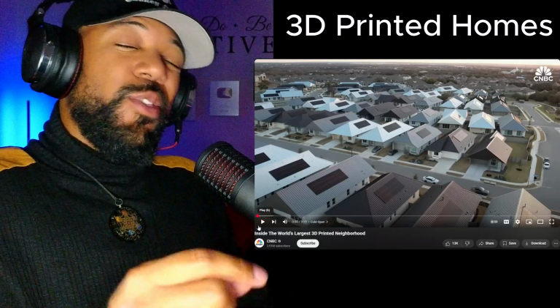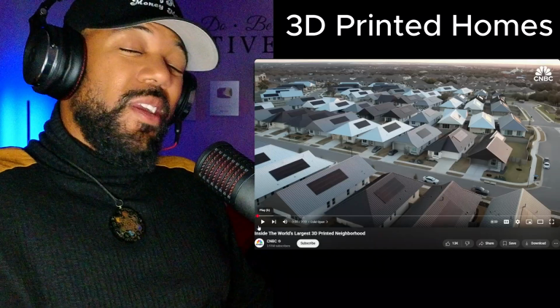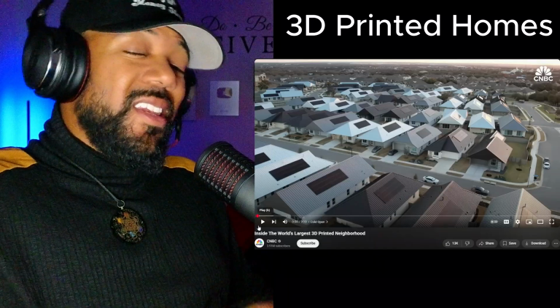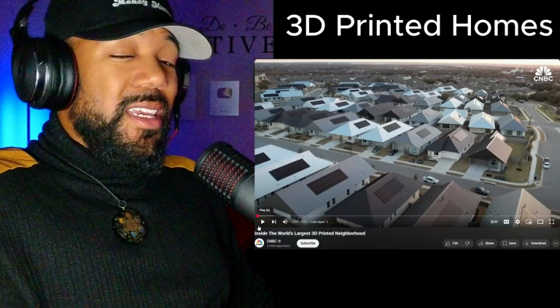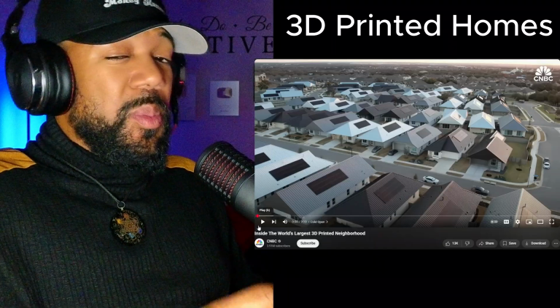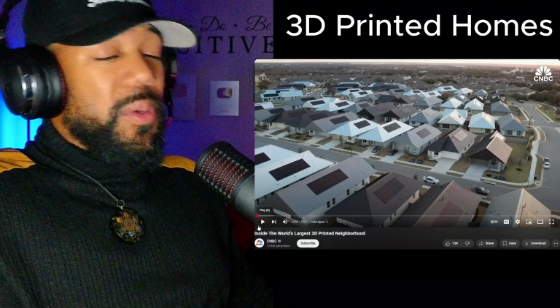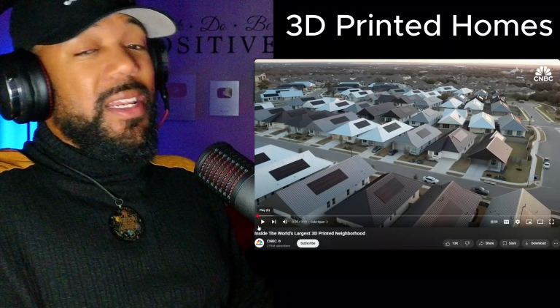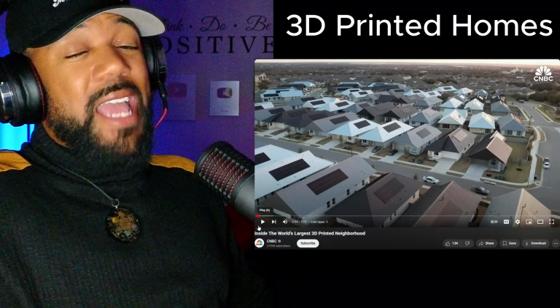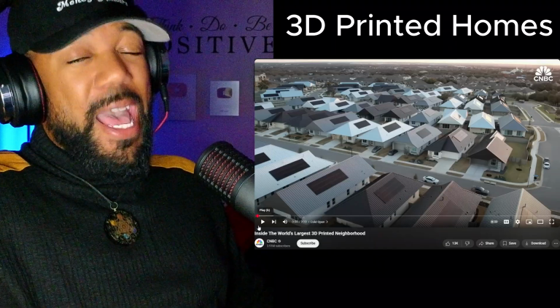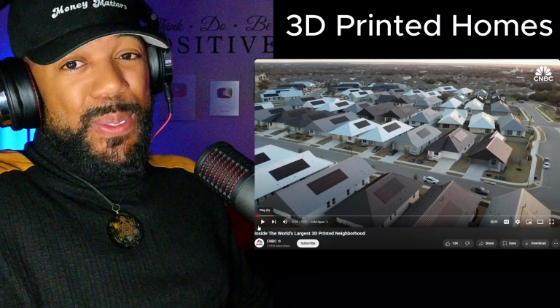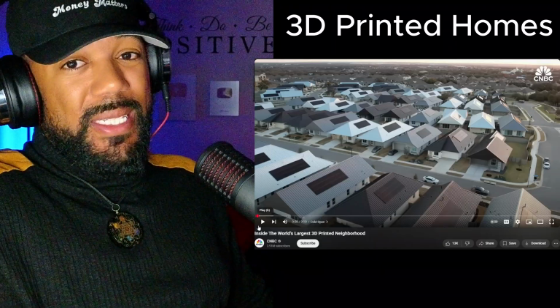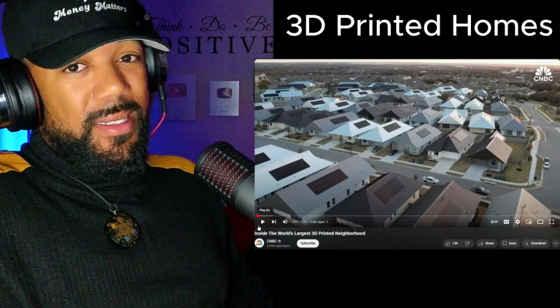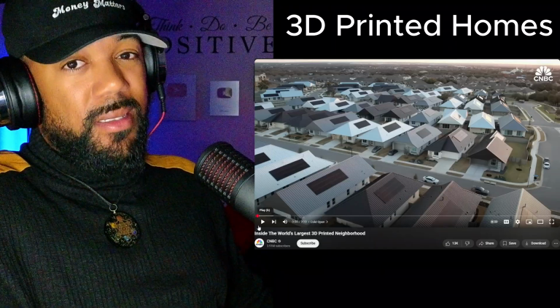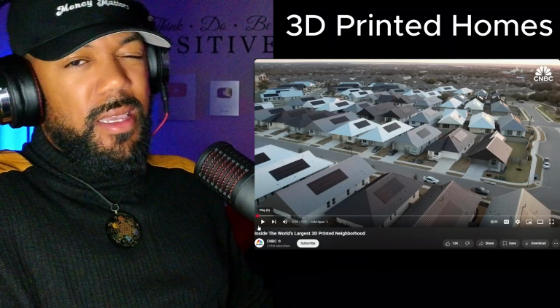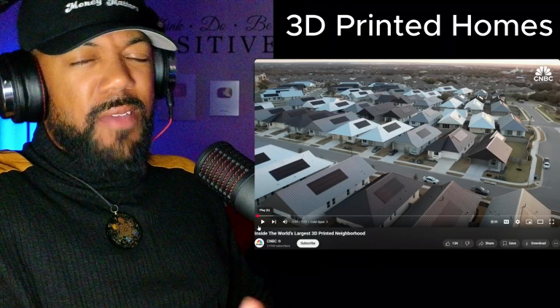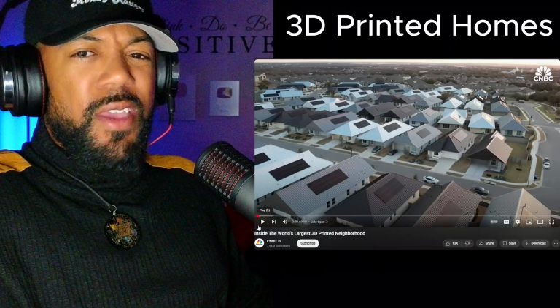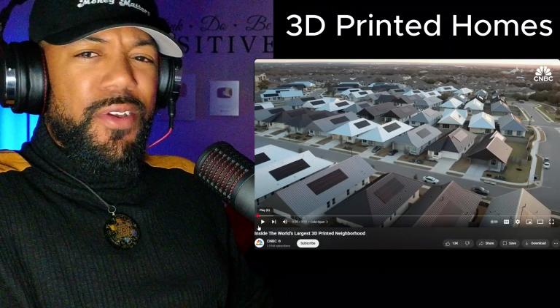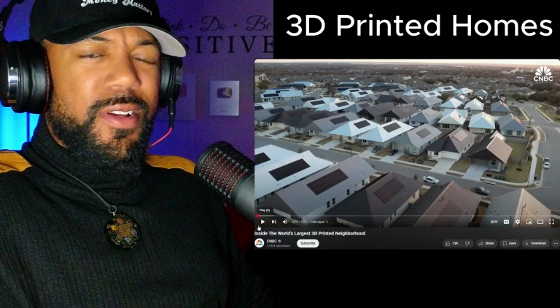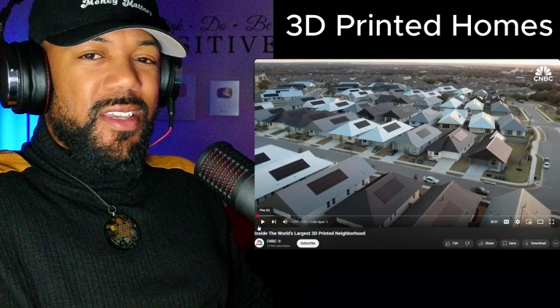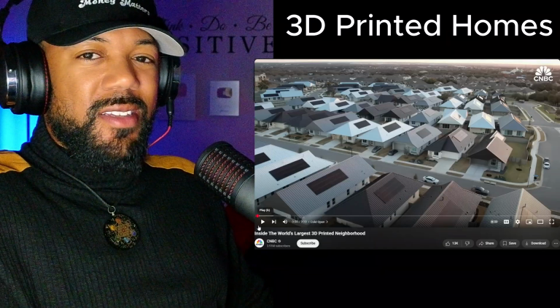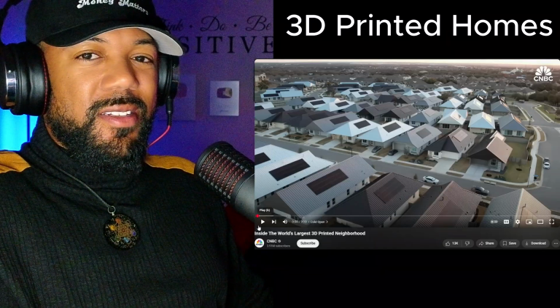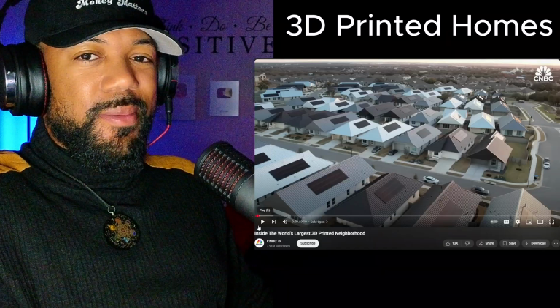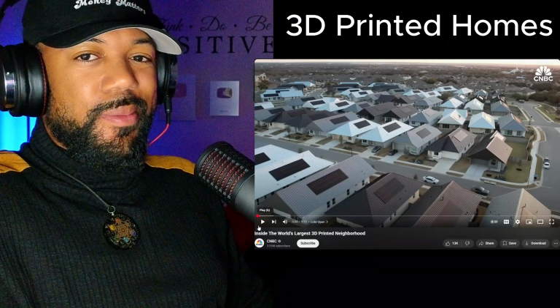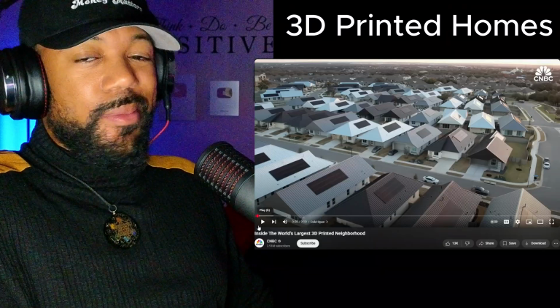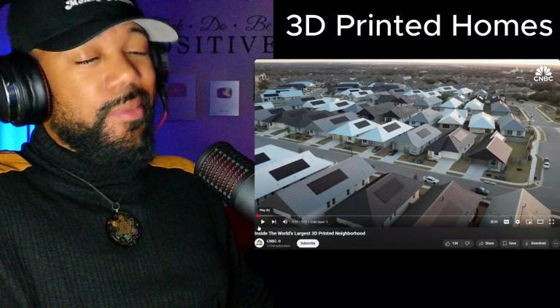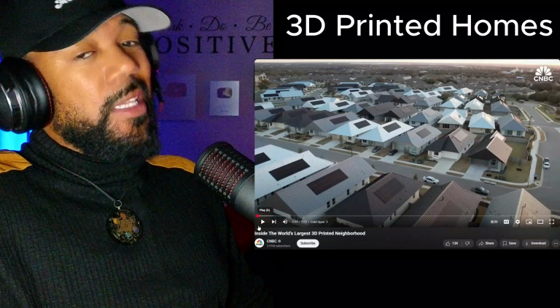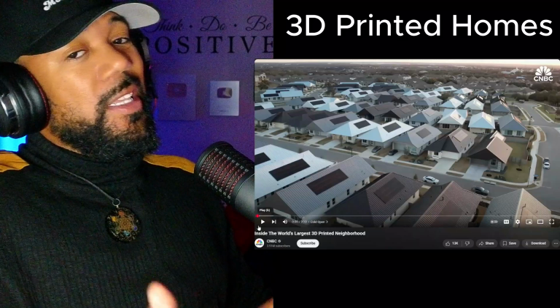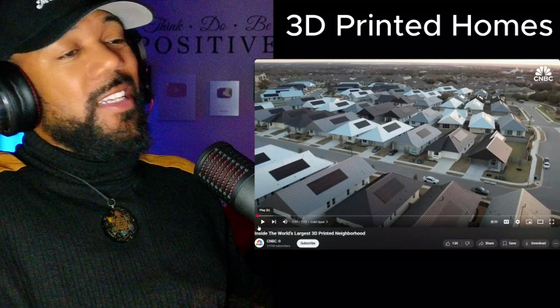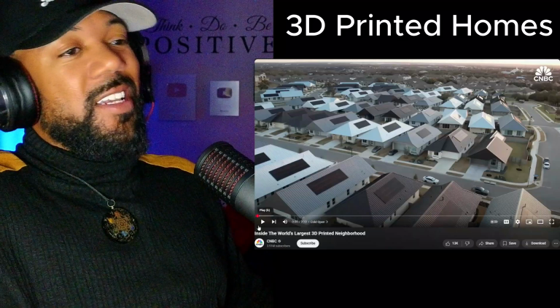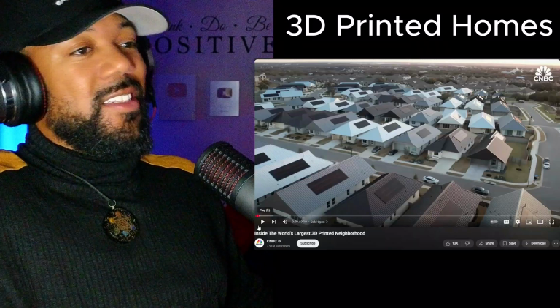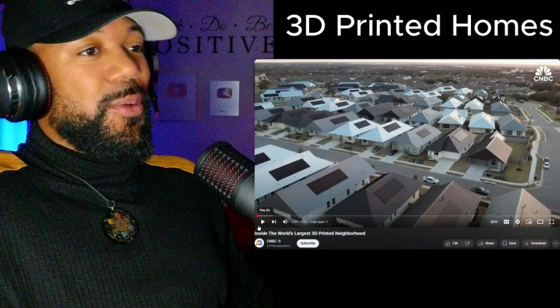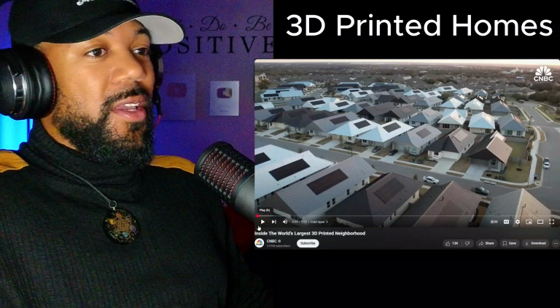3D printed houses. Have you ever heard of such? Let's check this out together.